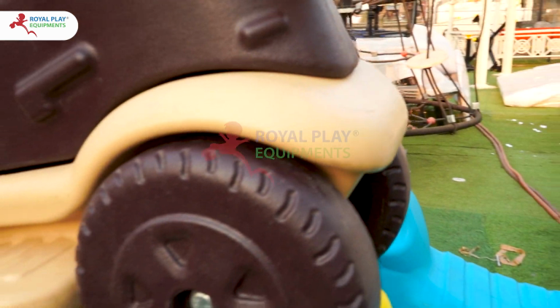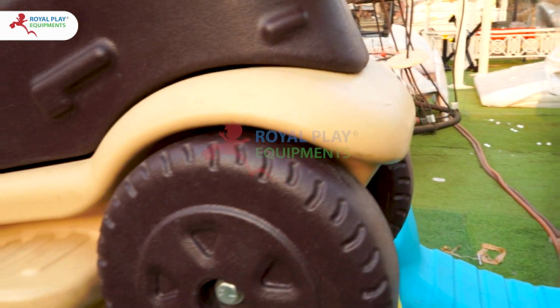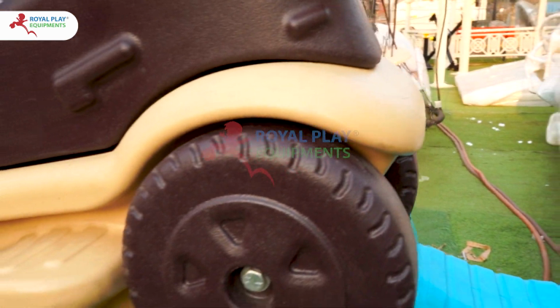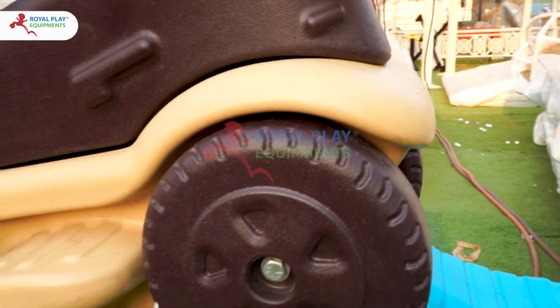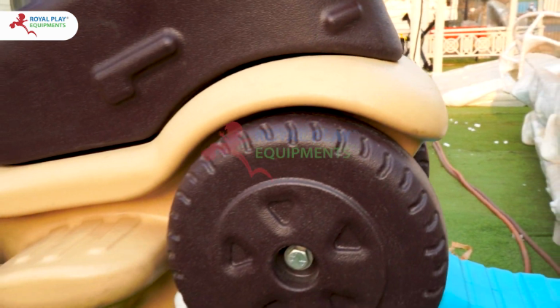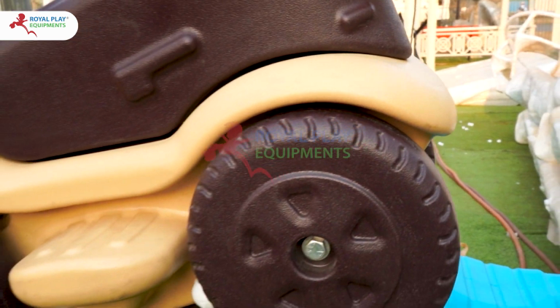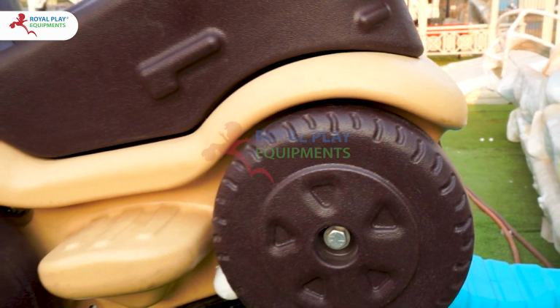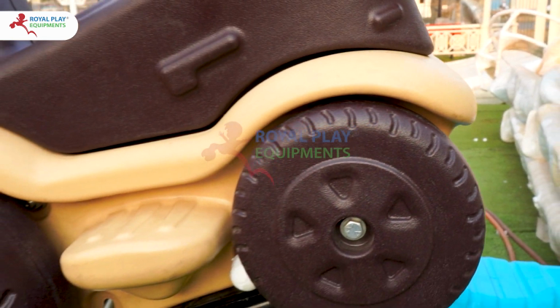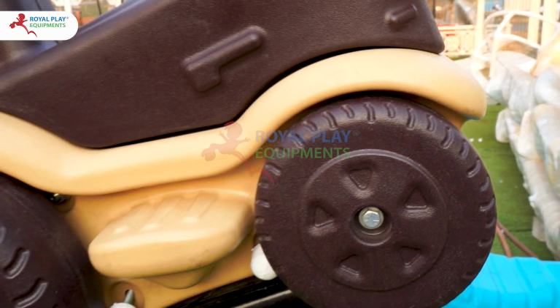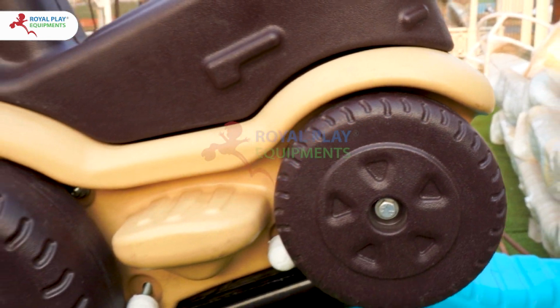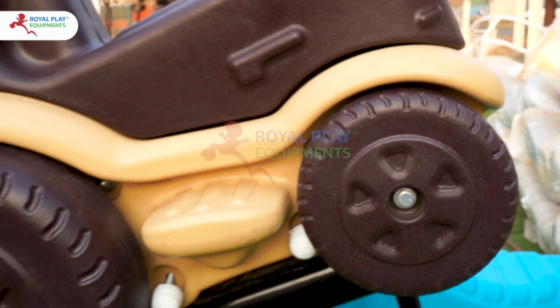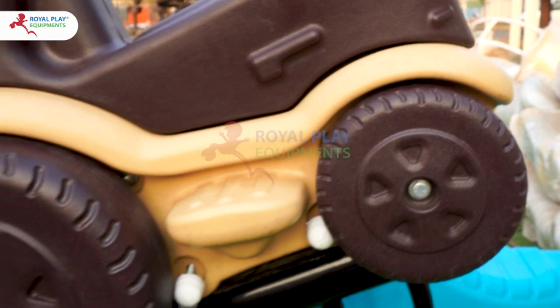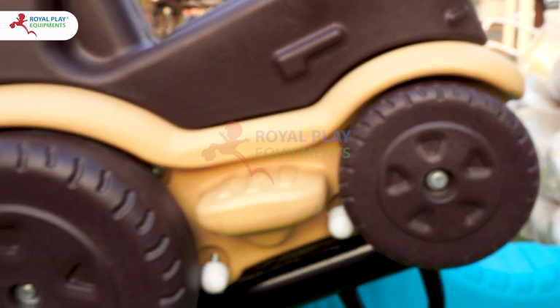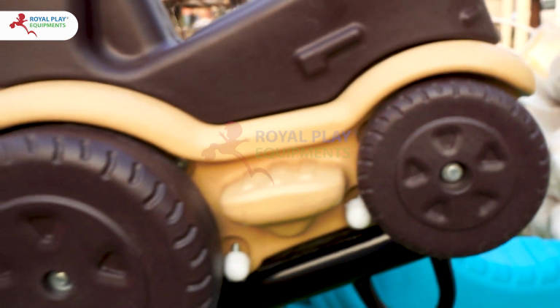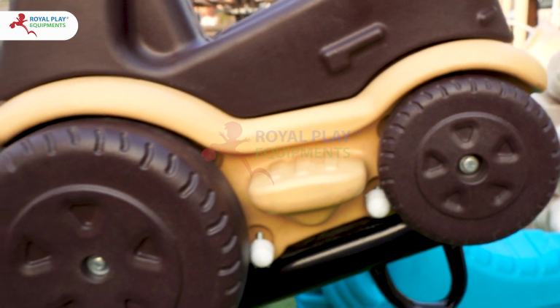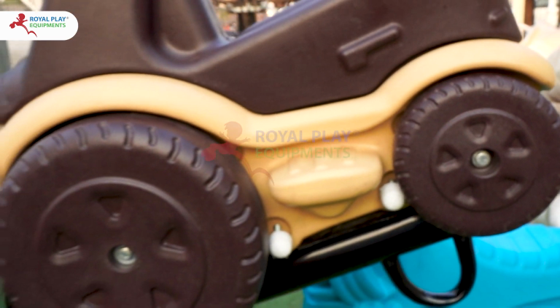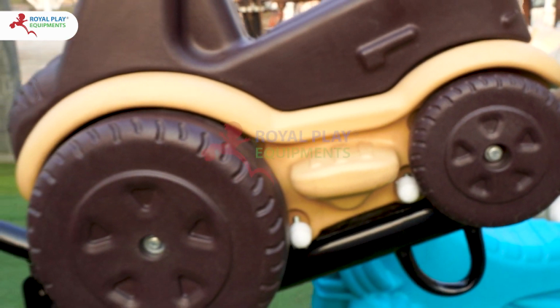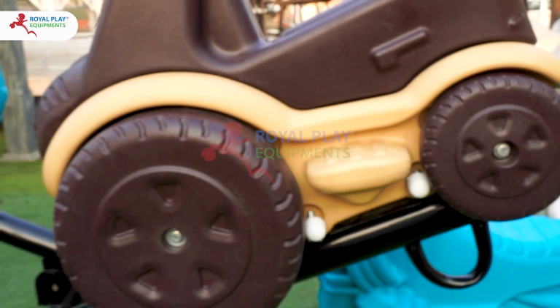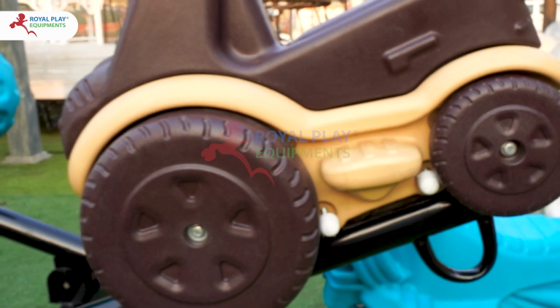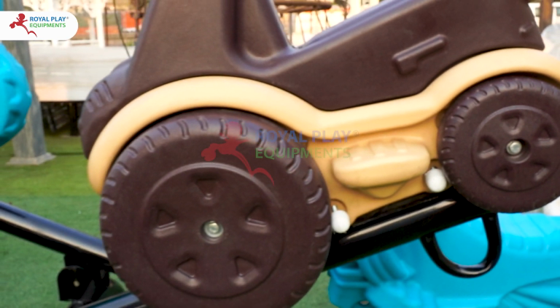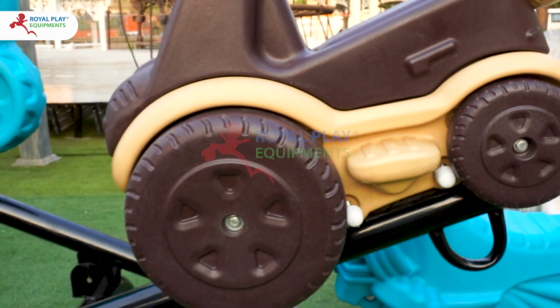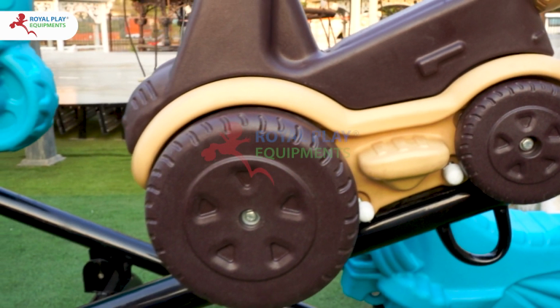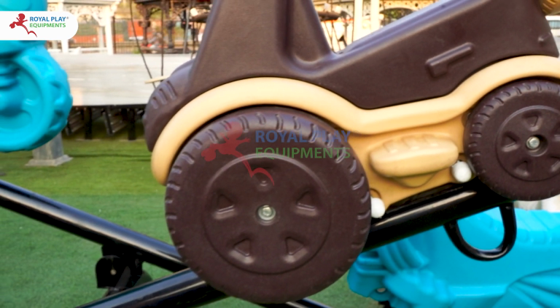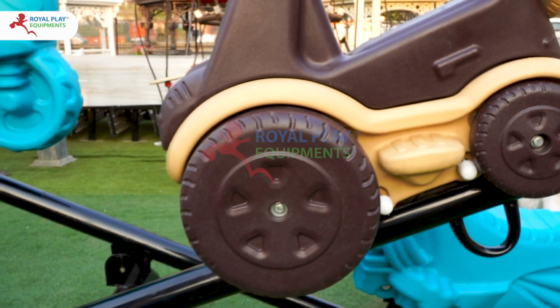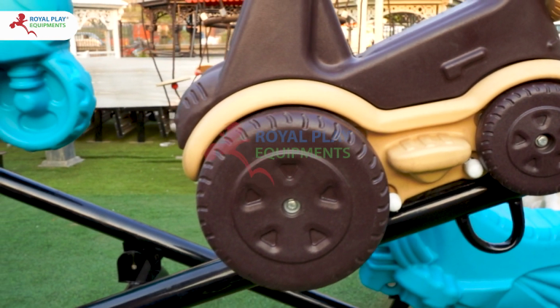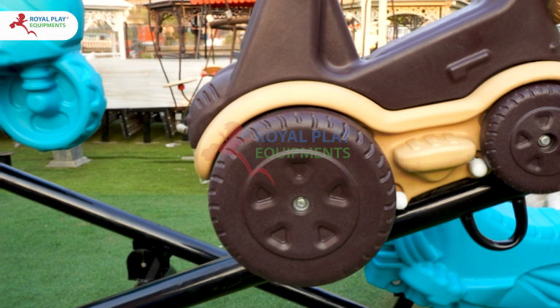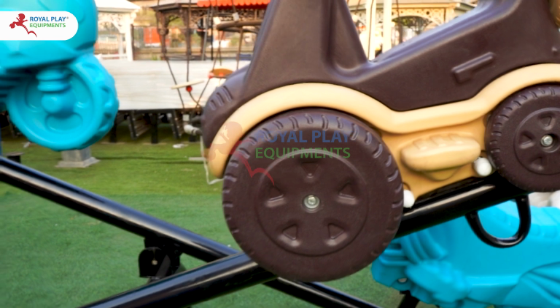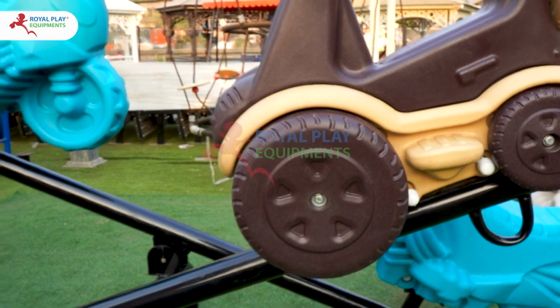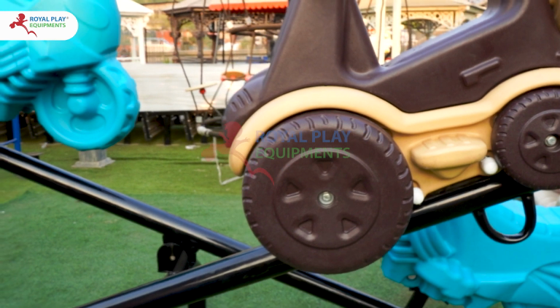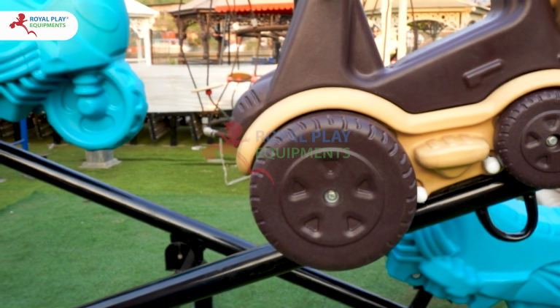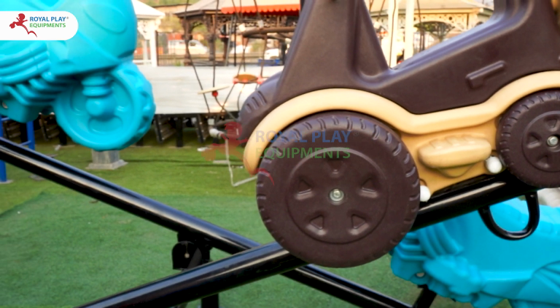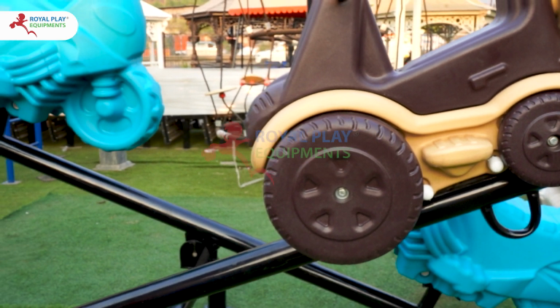Additionally, there are leg supports on each seat, allowing children to sit comfortably and securely.